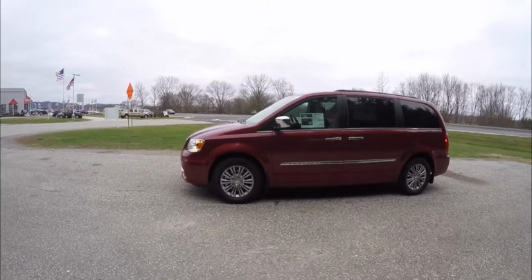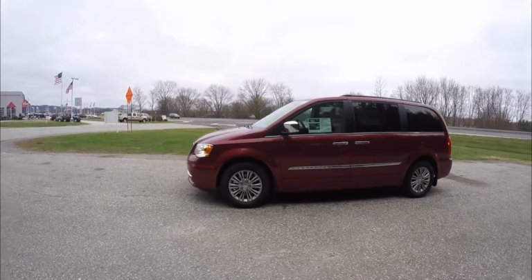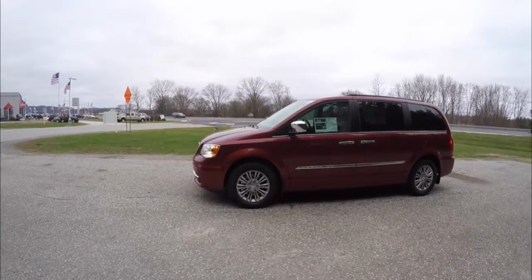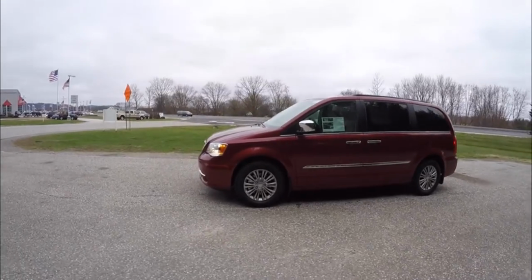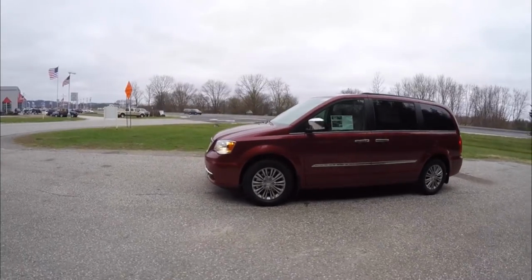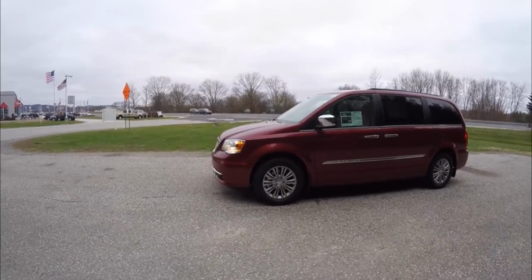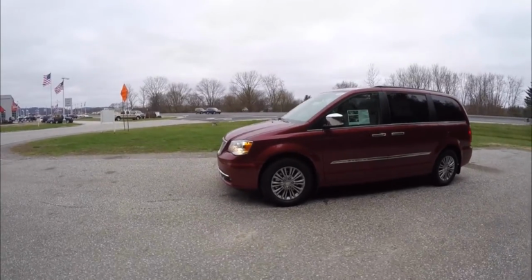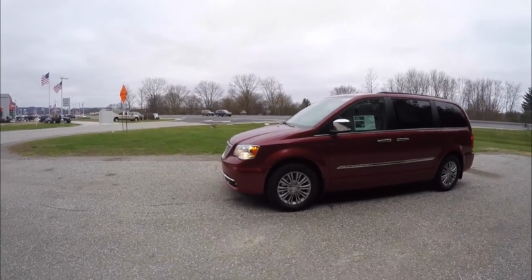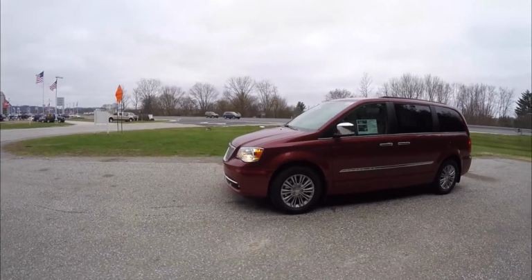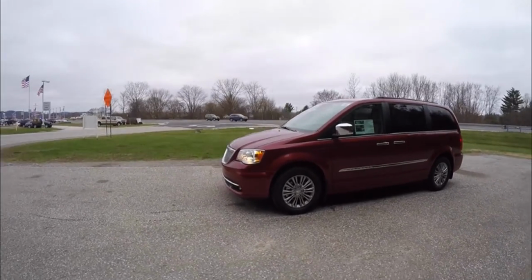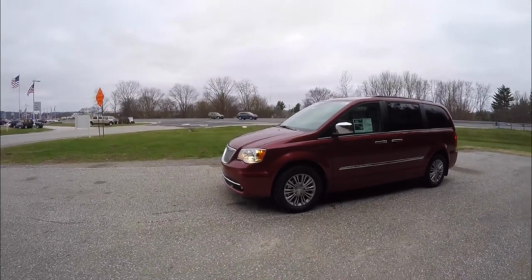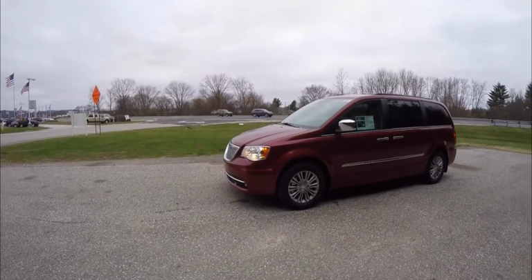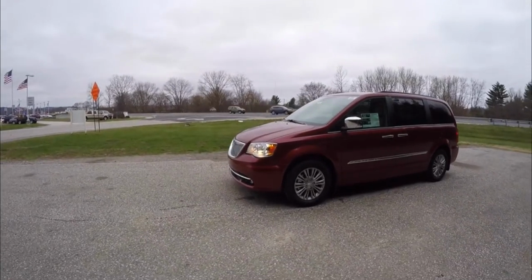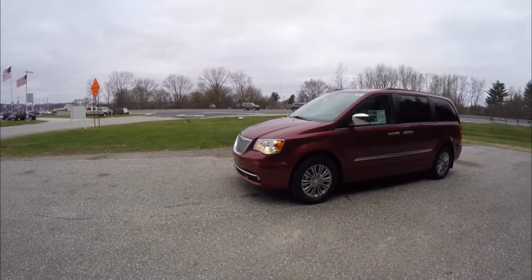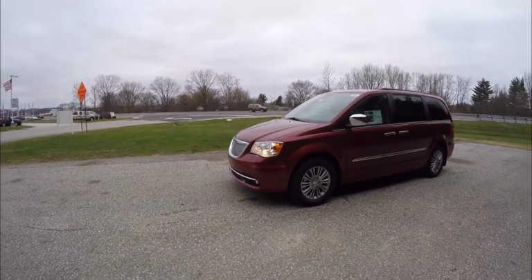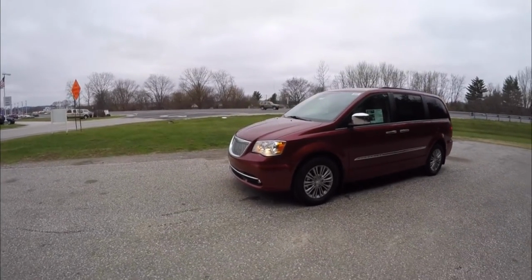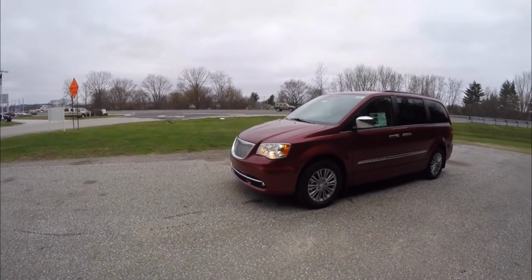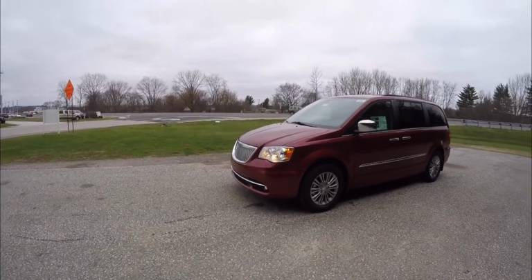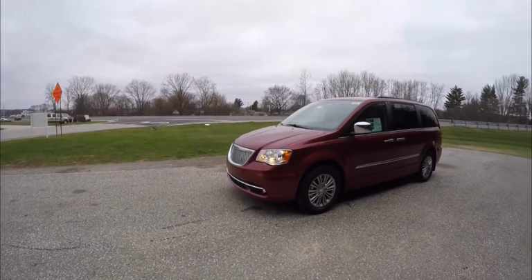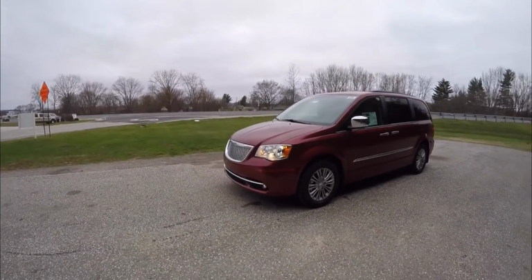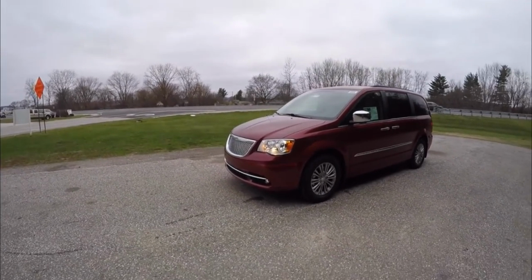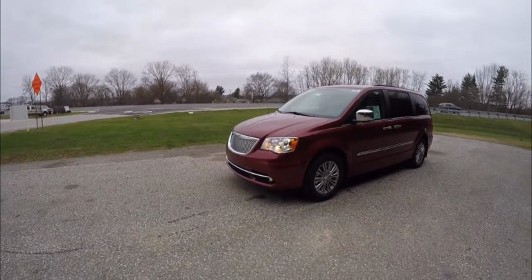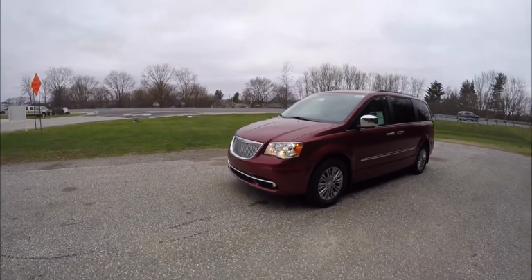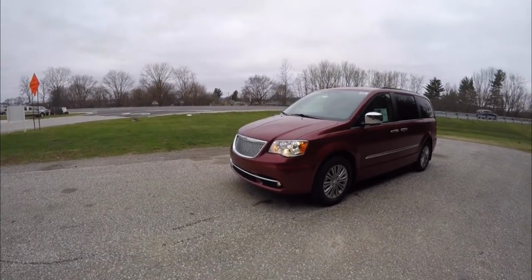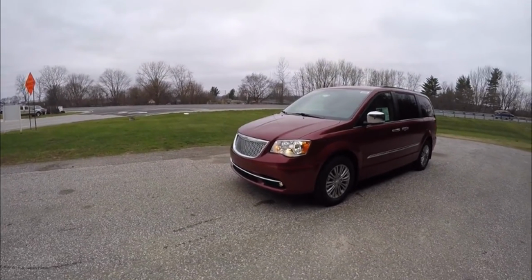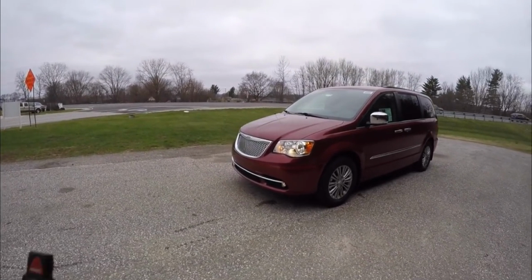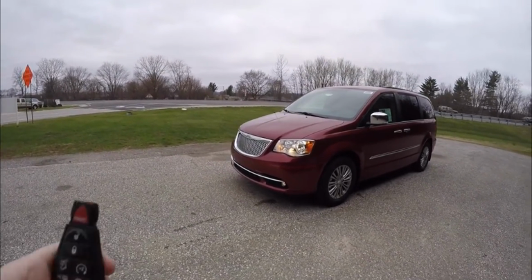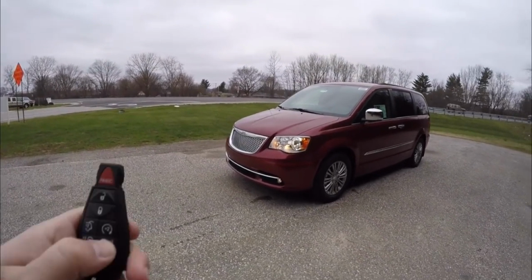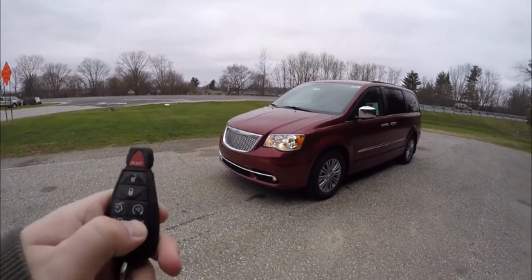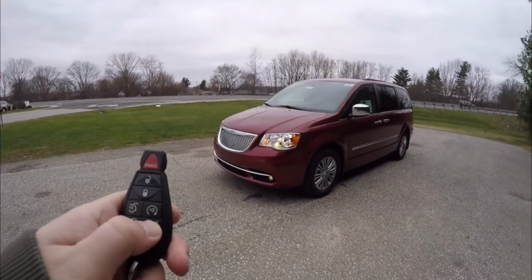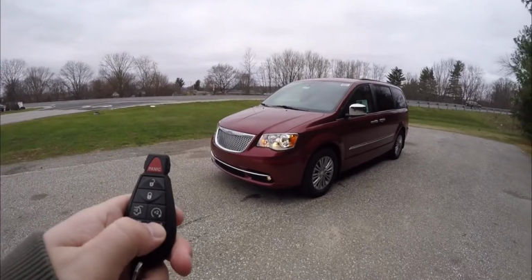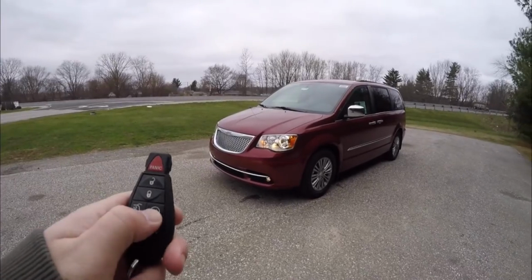This vehicle is equipped with remote start. To operate is easy — just double press the remote start button on the key fob.